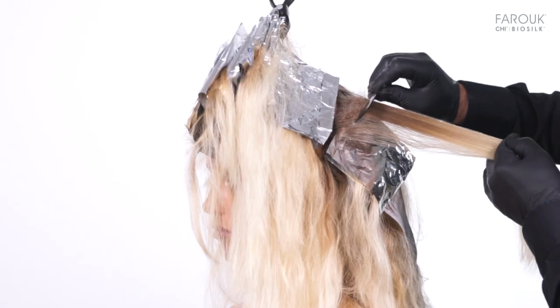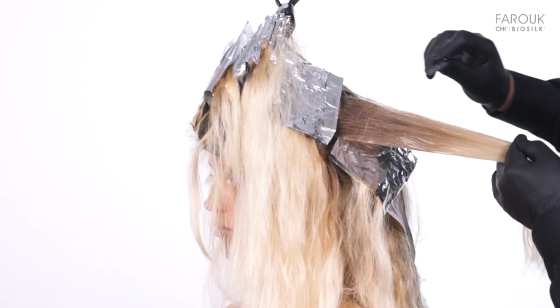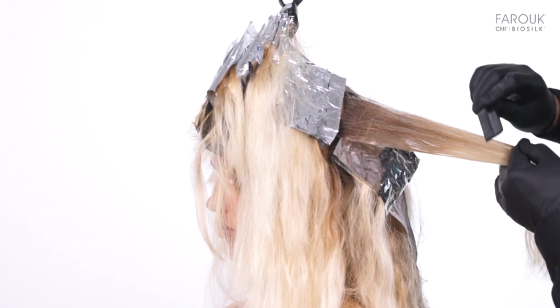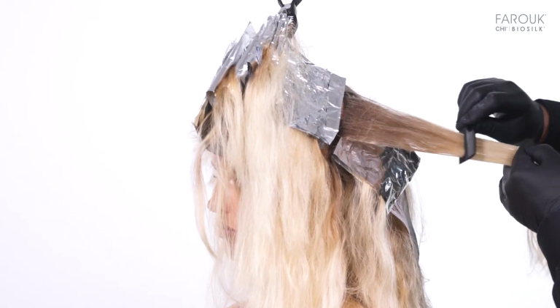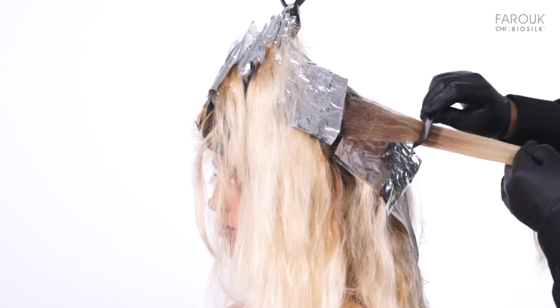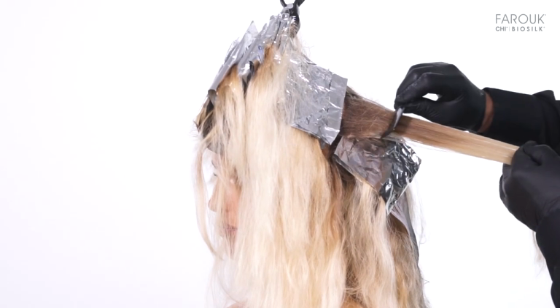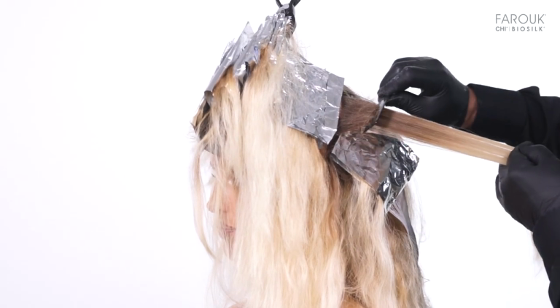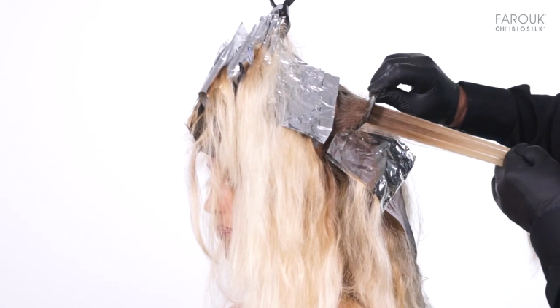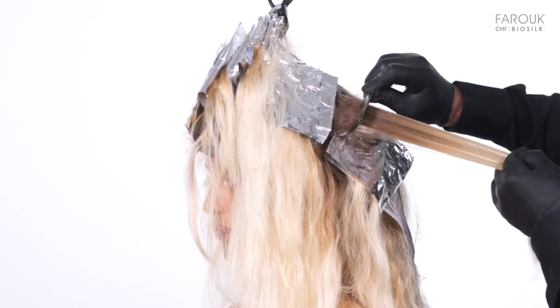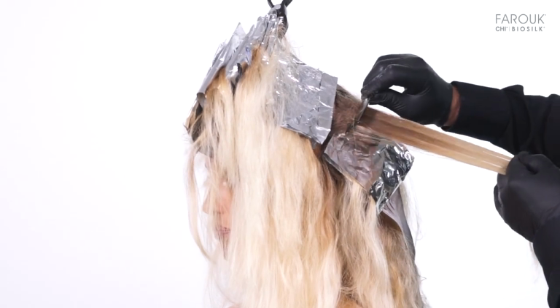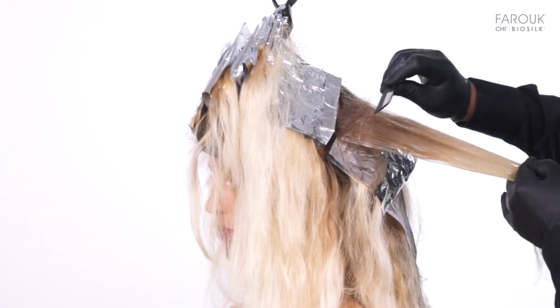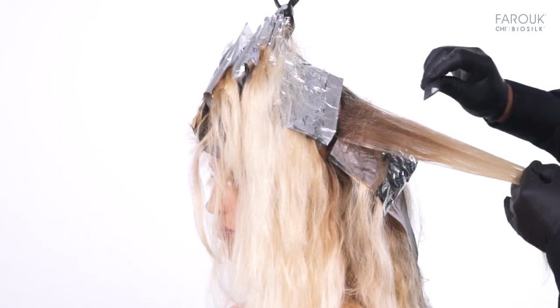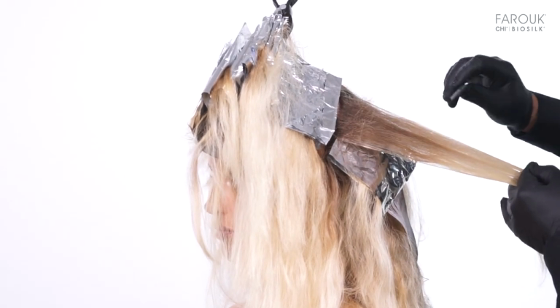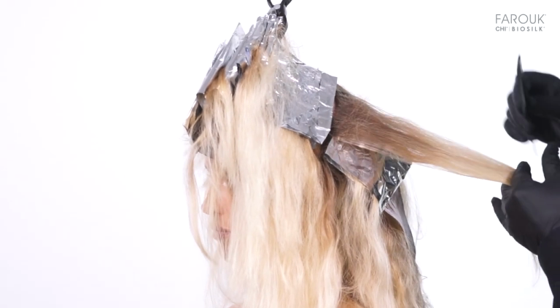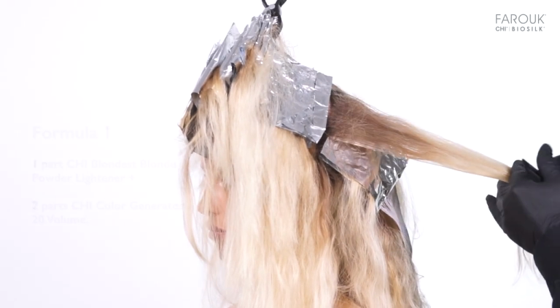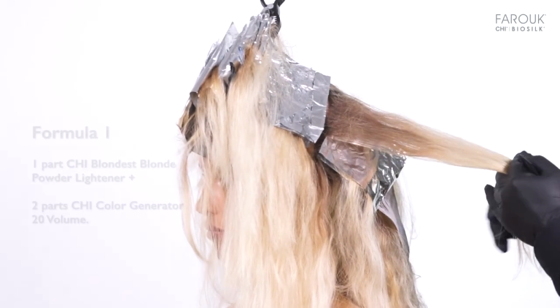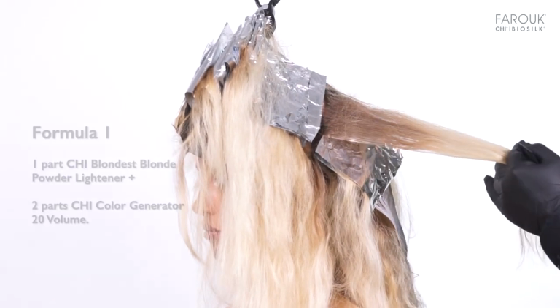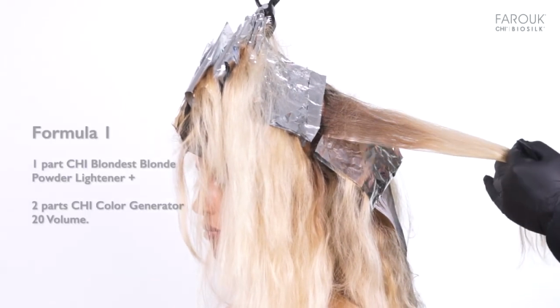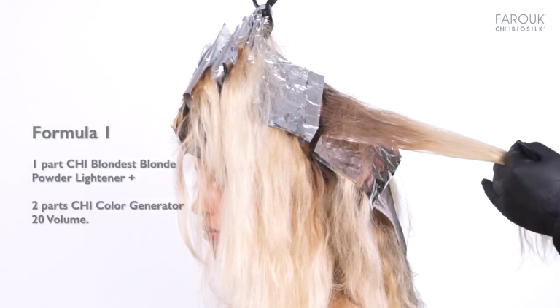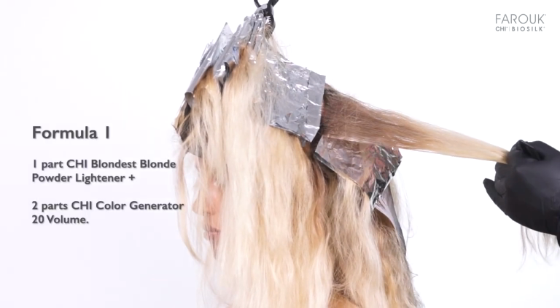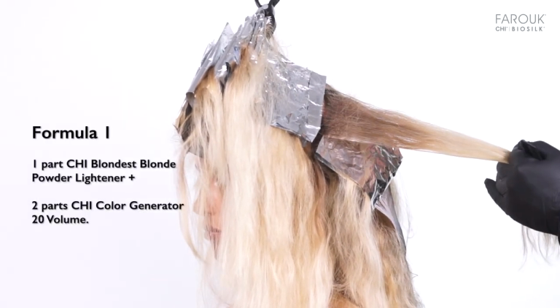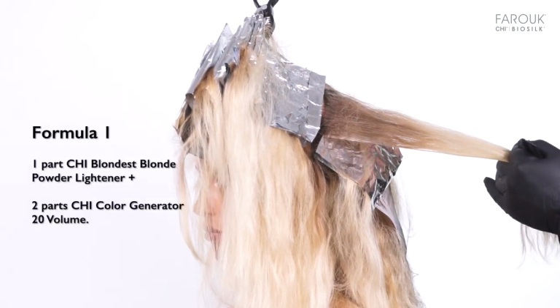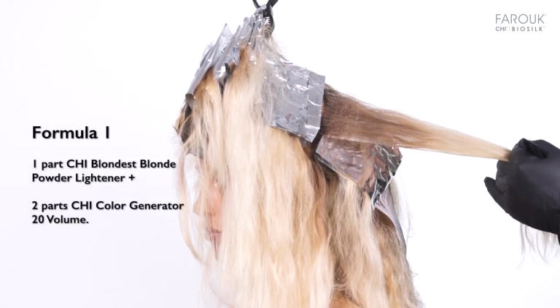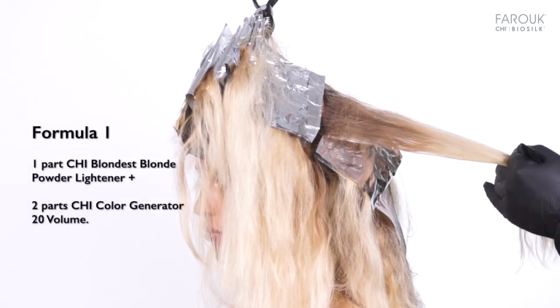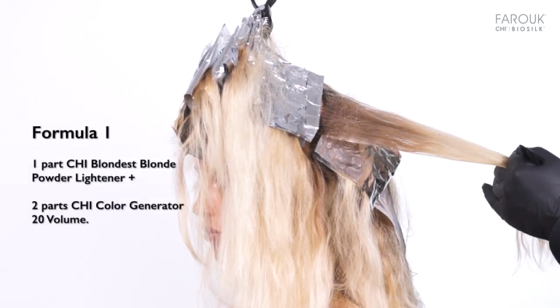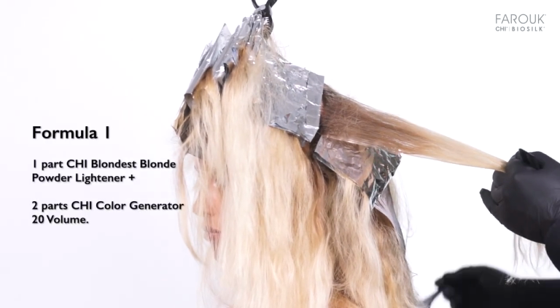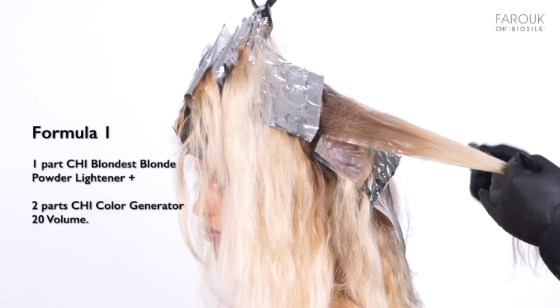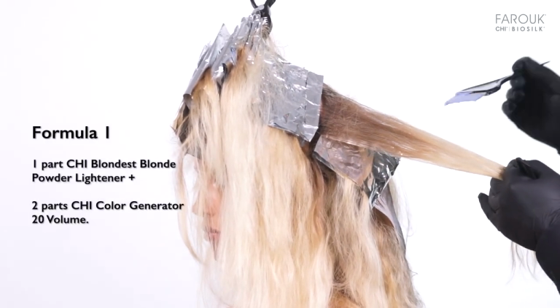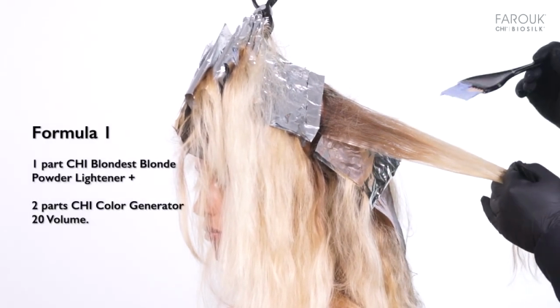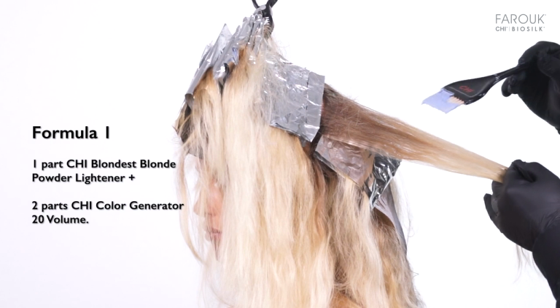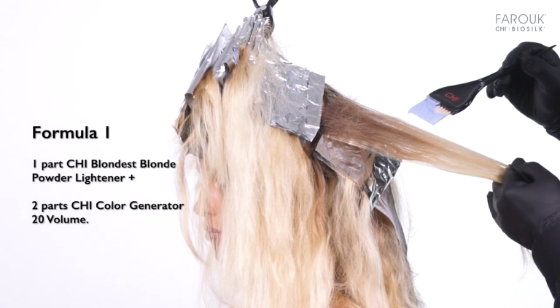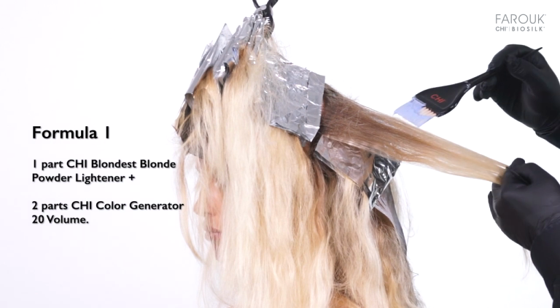Back comb the hair in between the foils and create a balayage with formula 1.